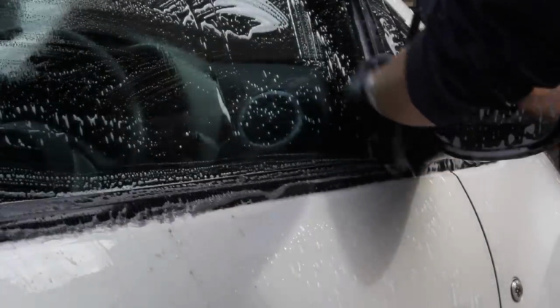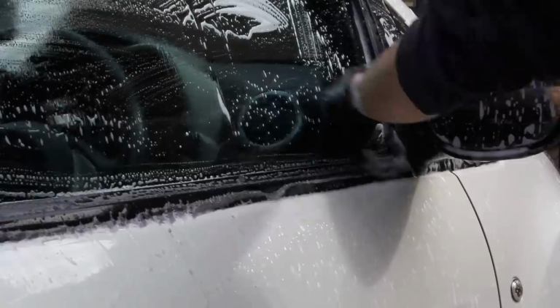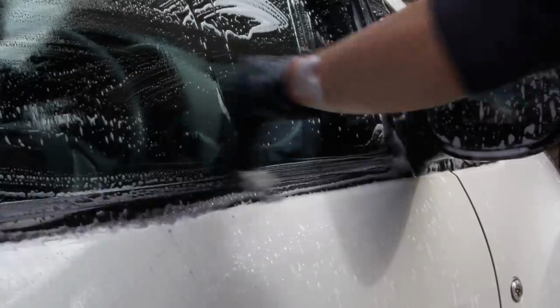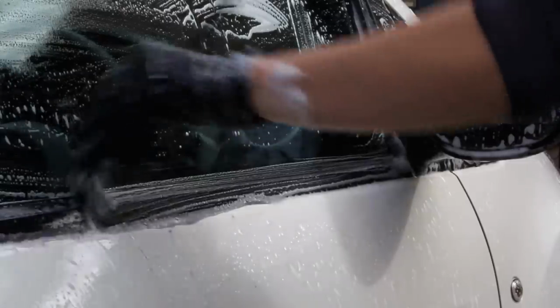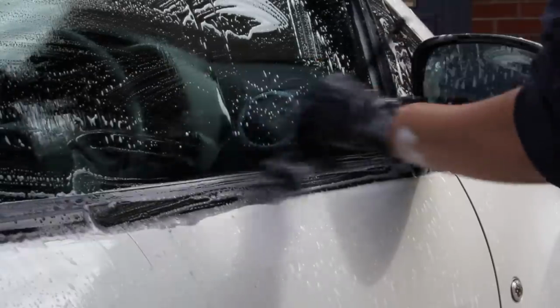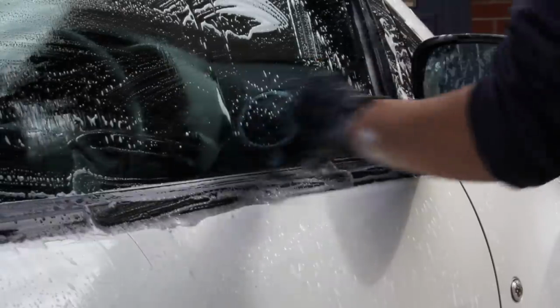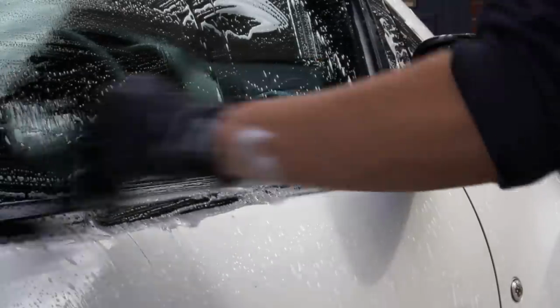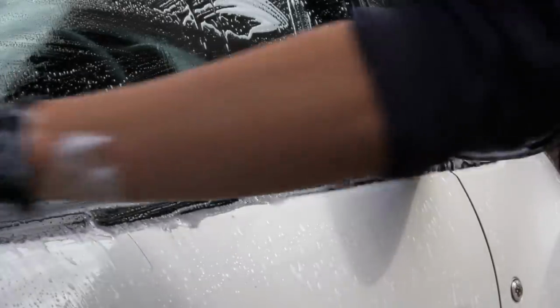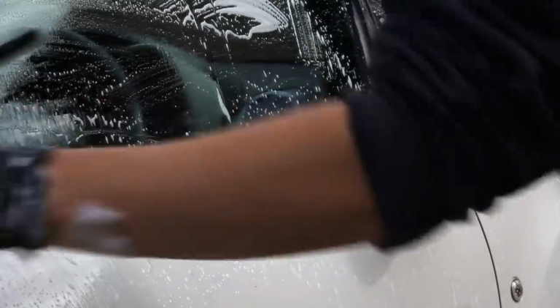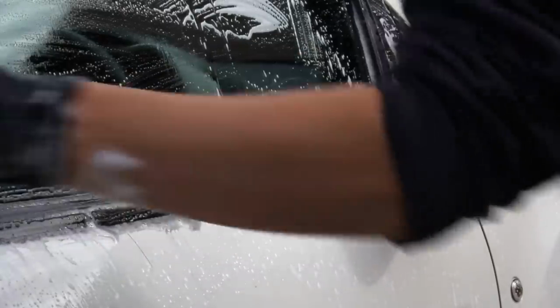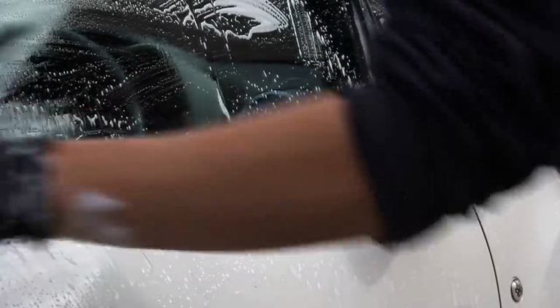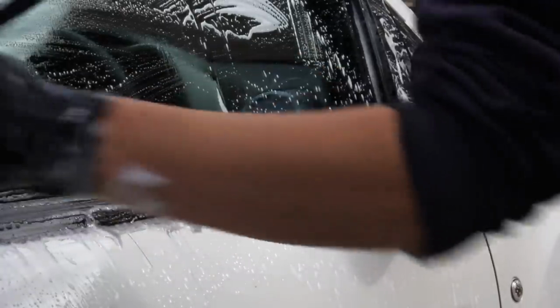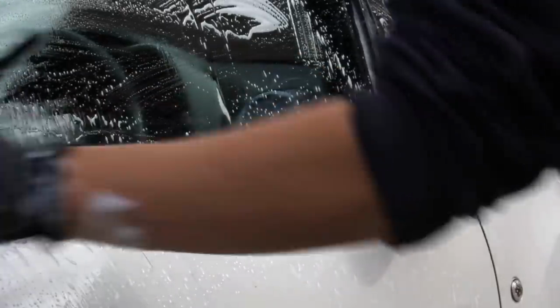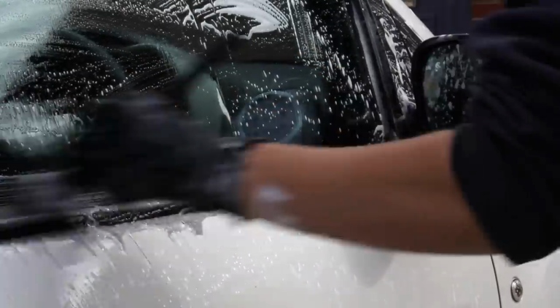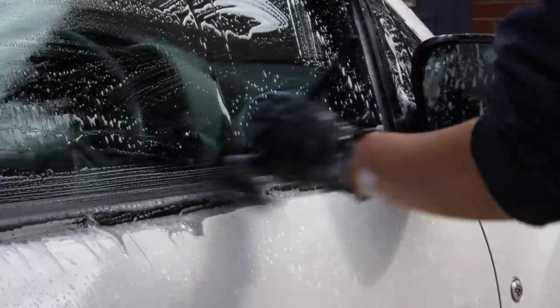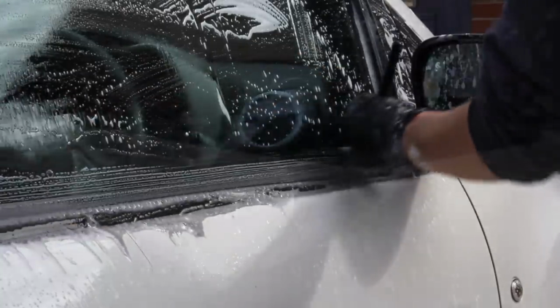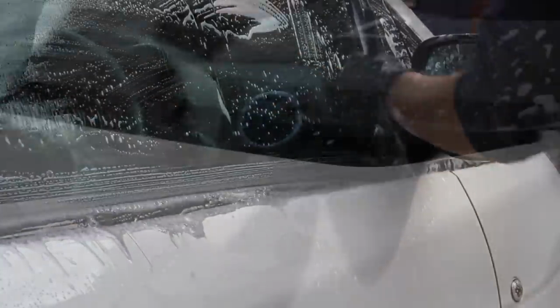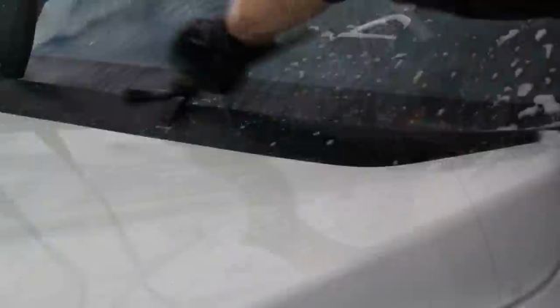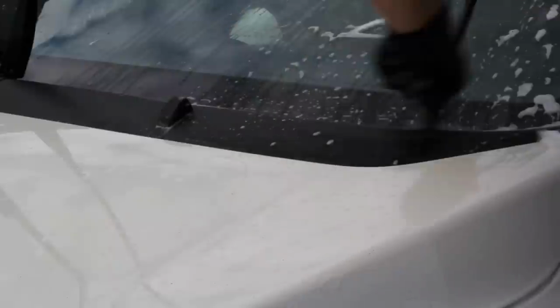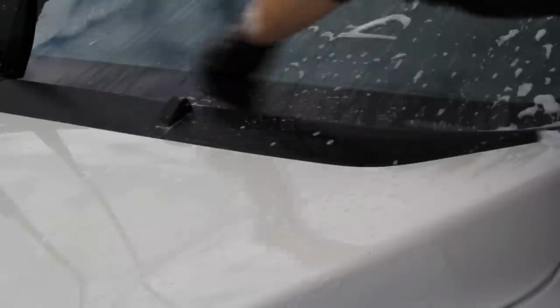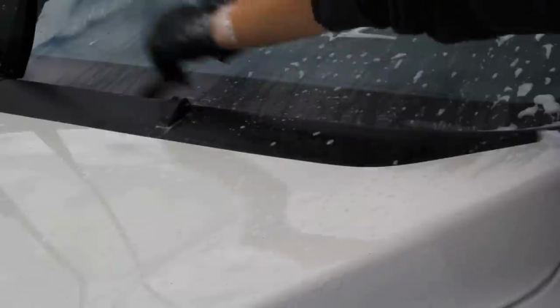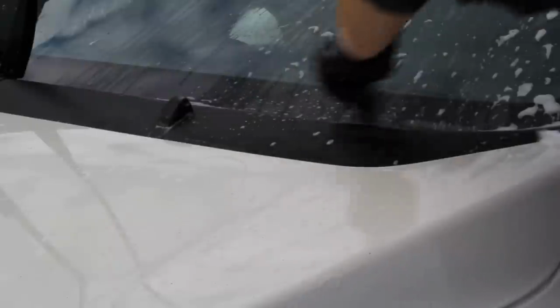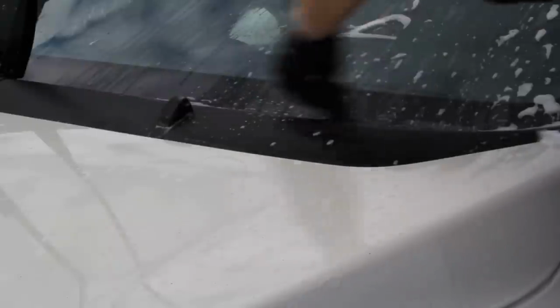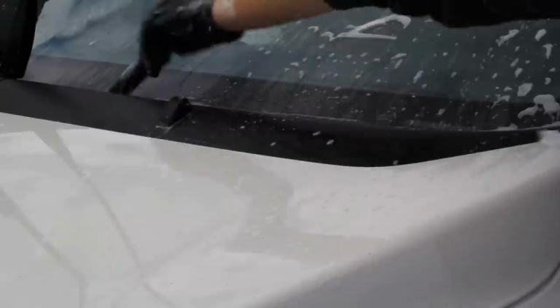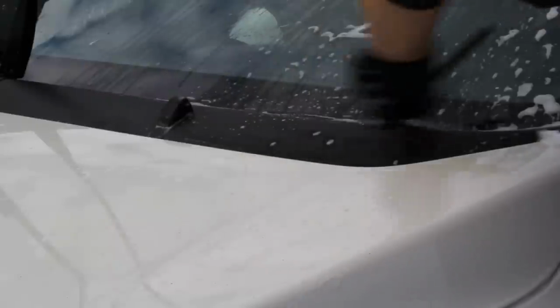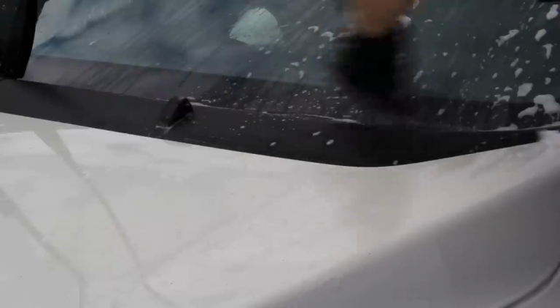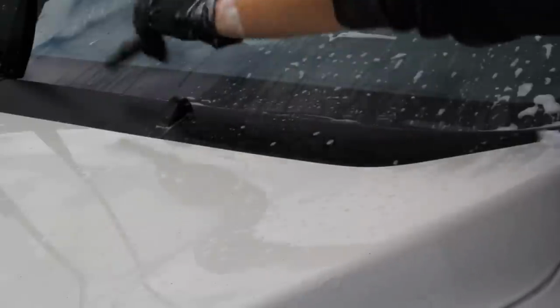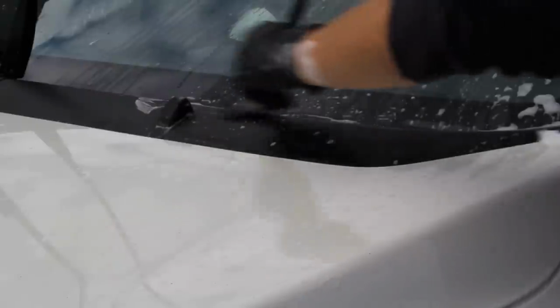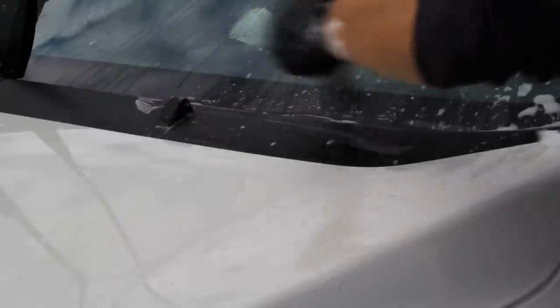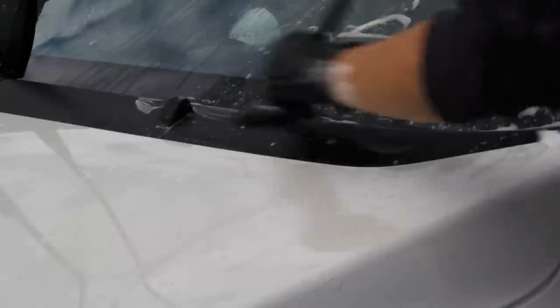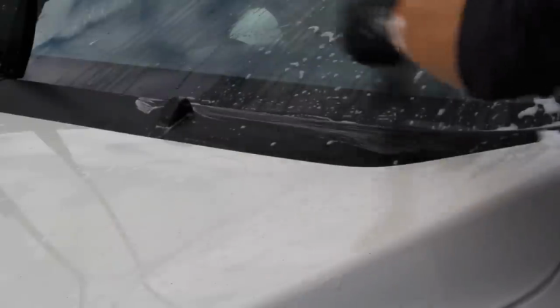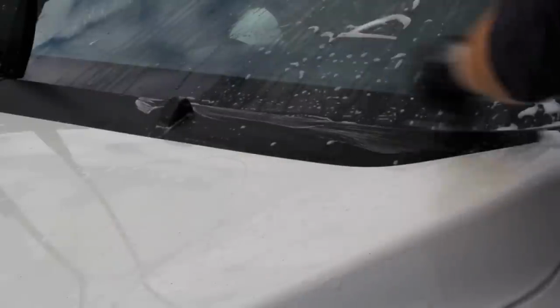I also used a collection of brushes to access the more intricate areas of the car, topped up with a bit of that Mild Deep Citrus.